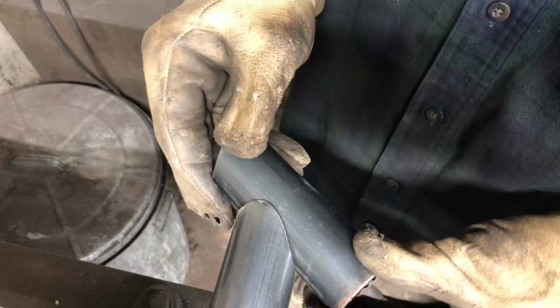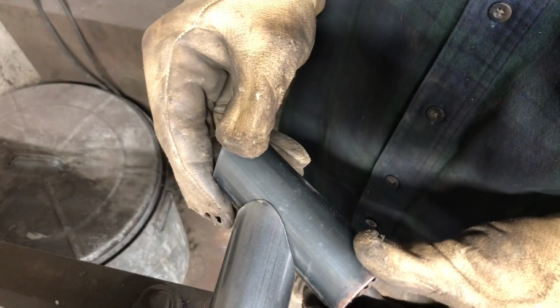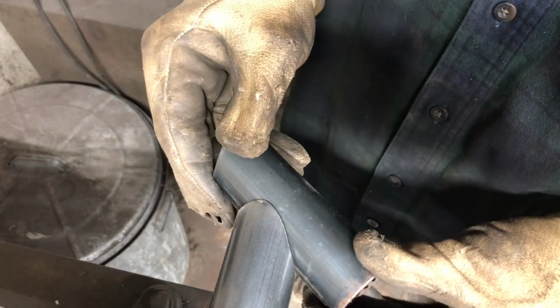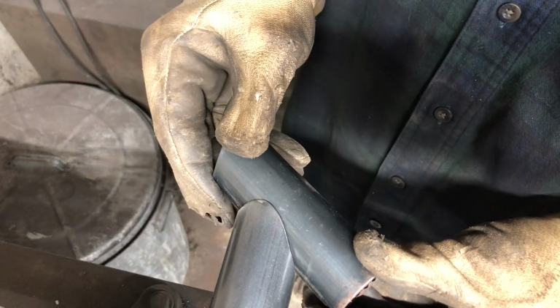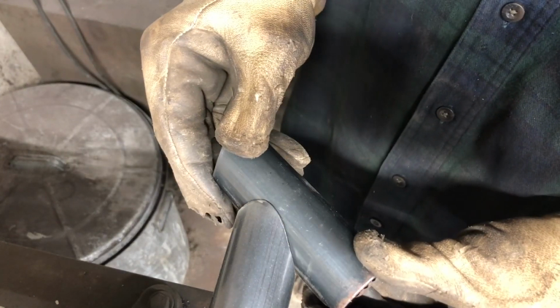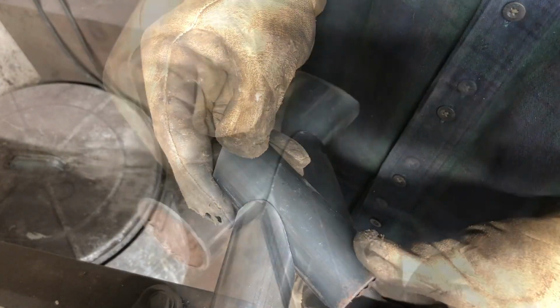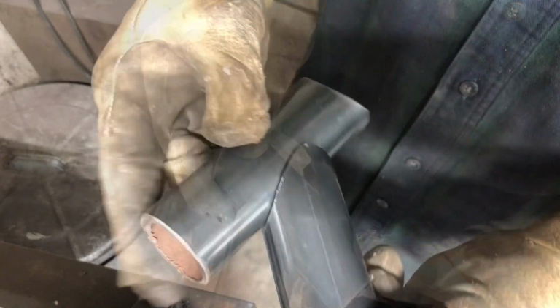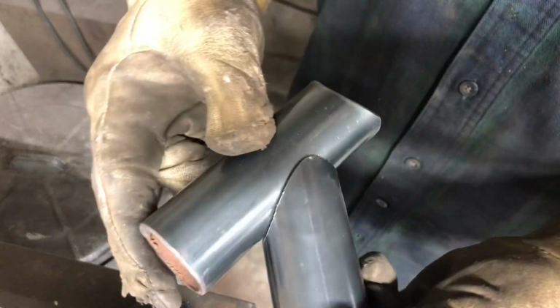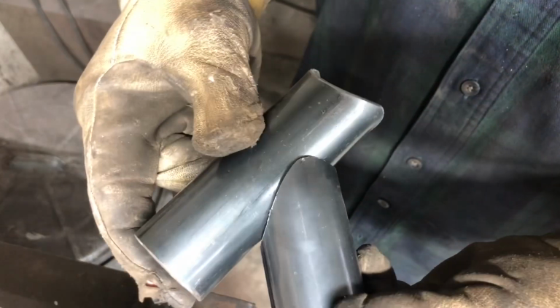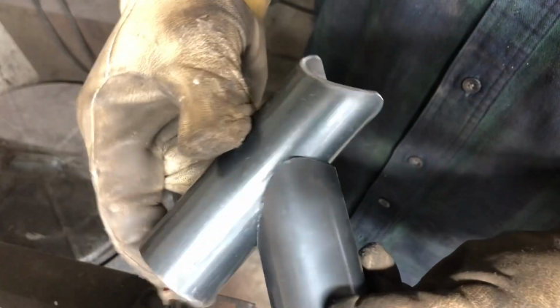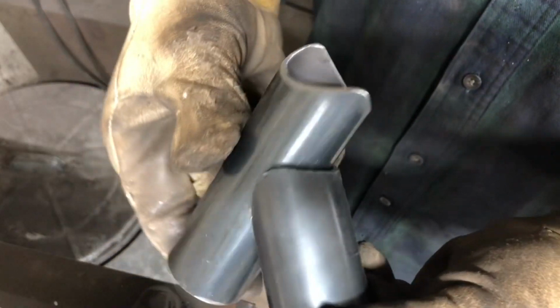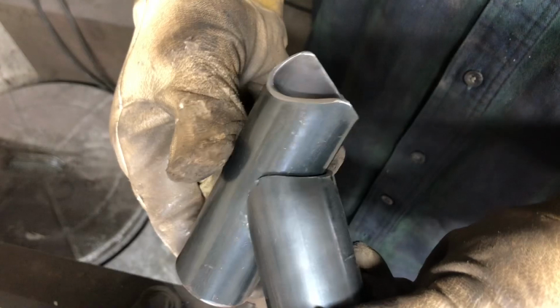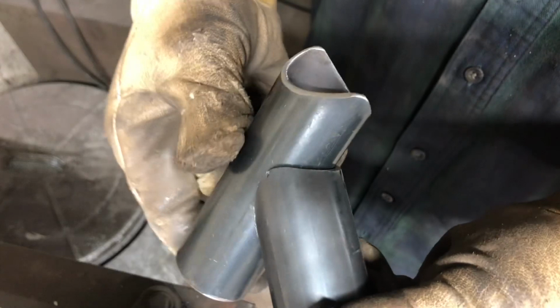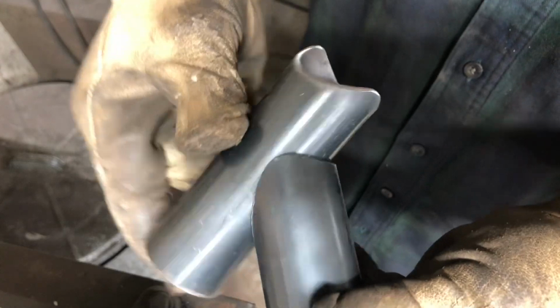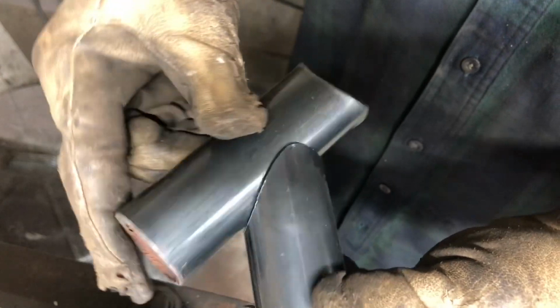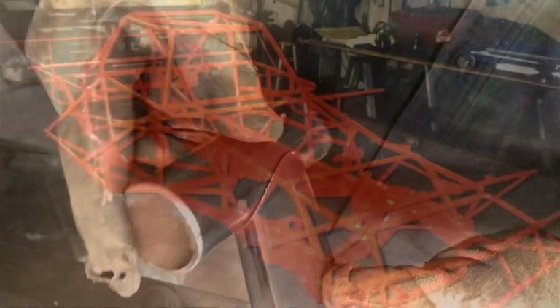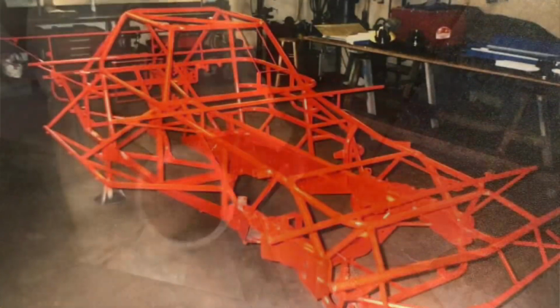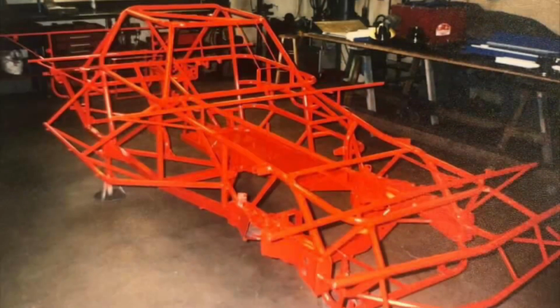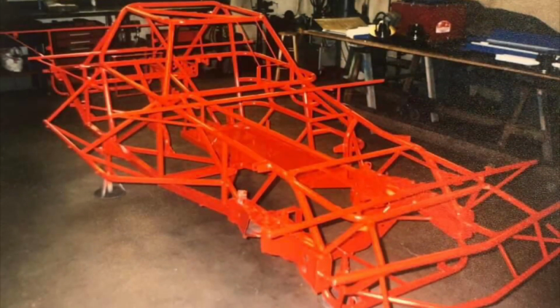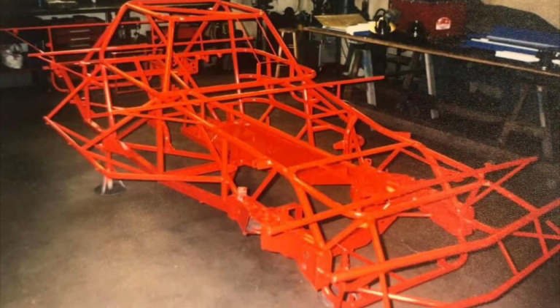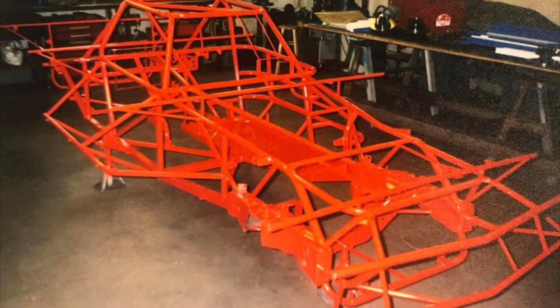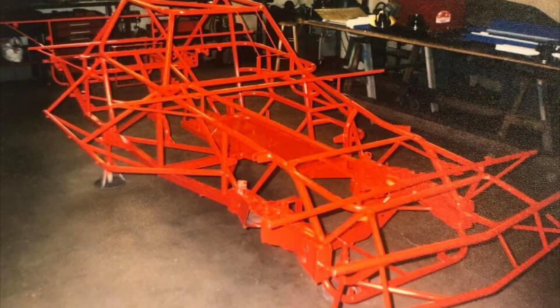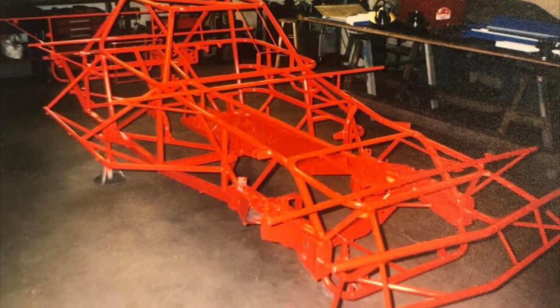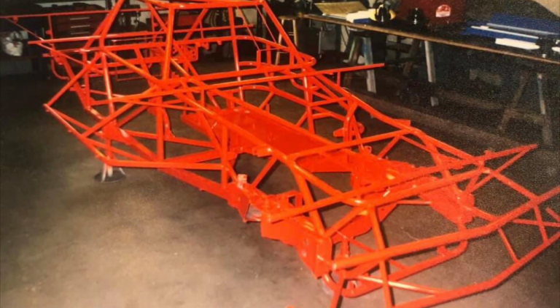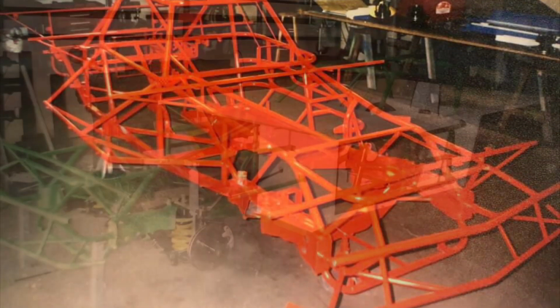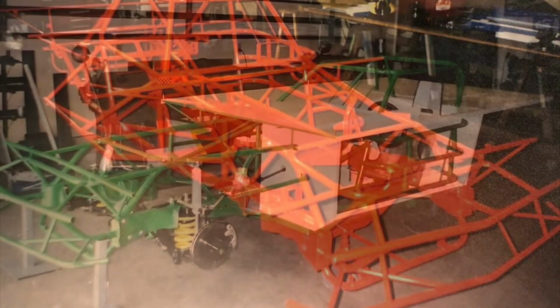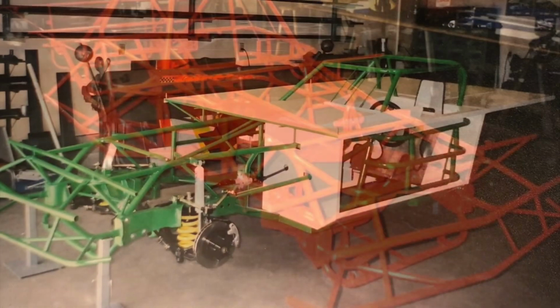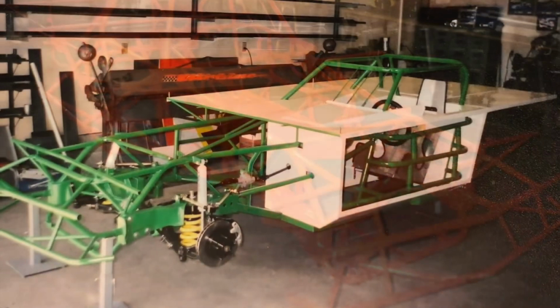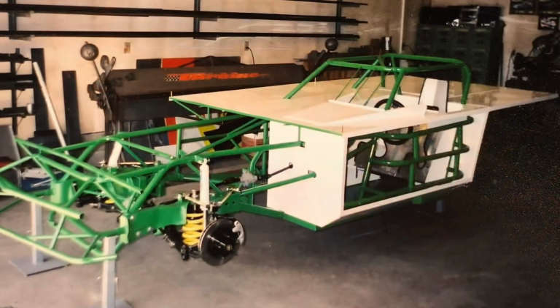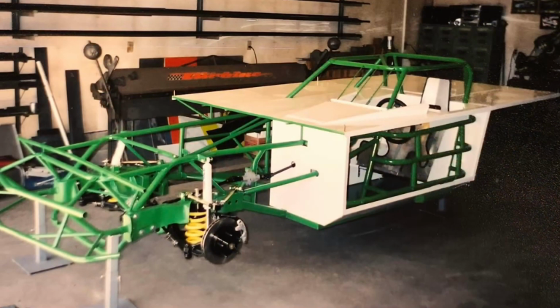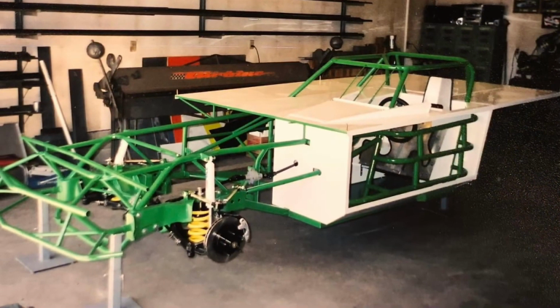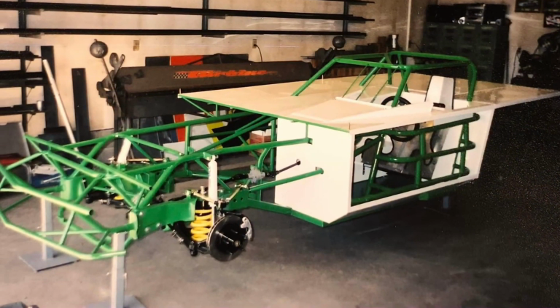I've used this method thousands of times over the years, building and repairing hundreds of race car chassis.